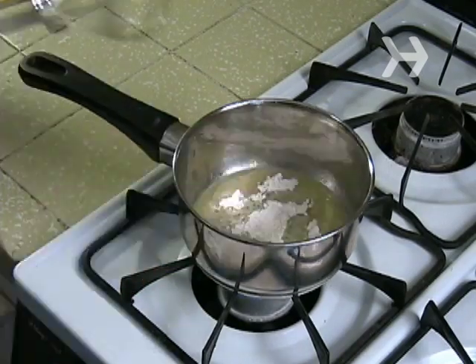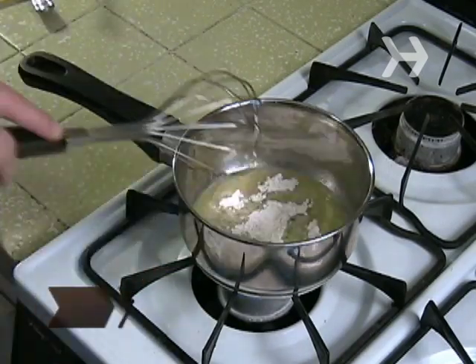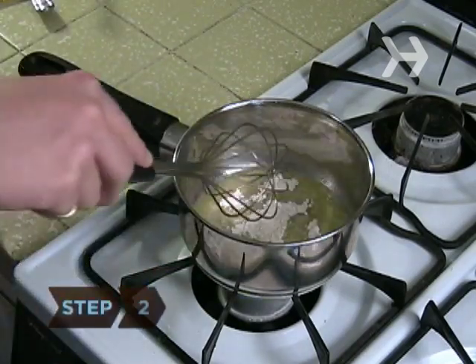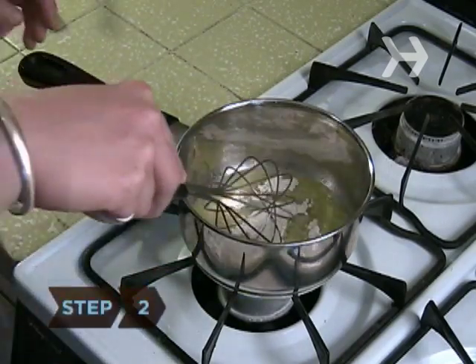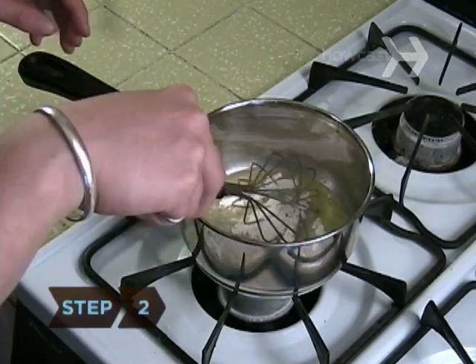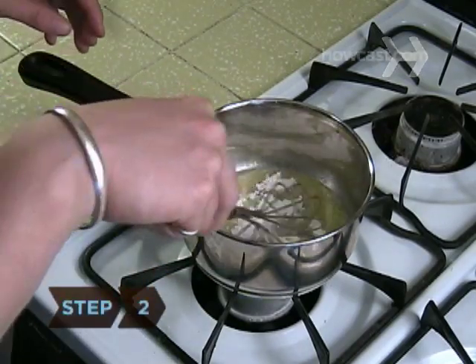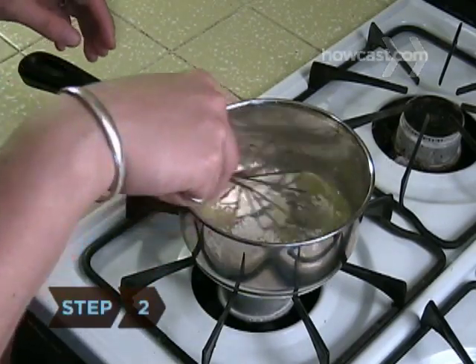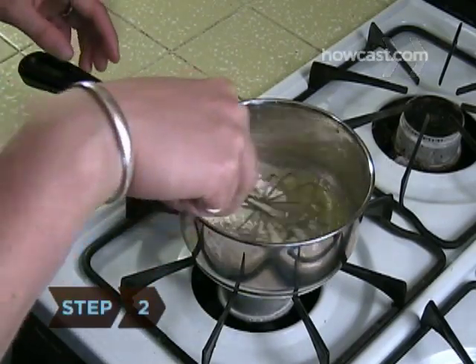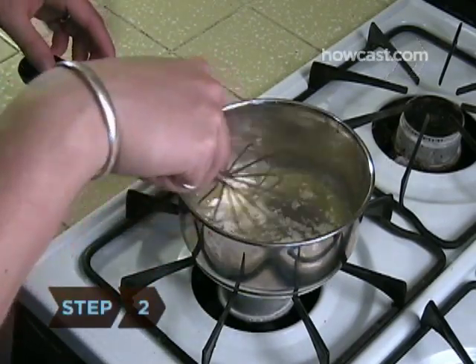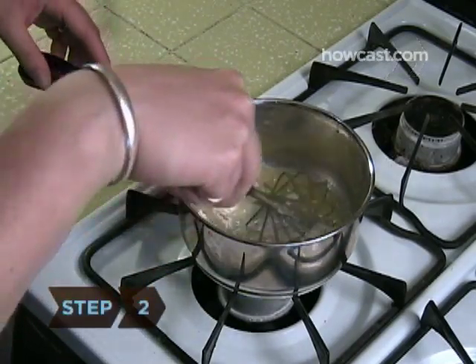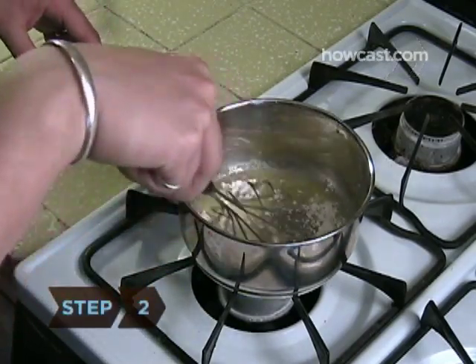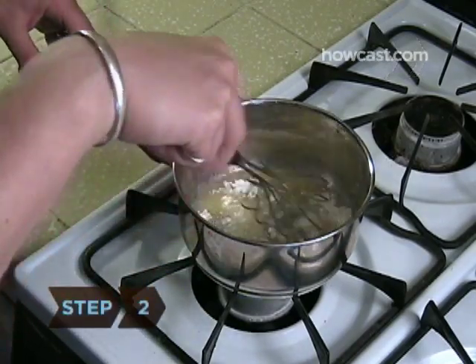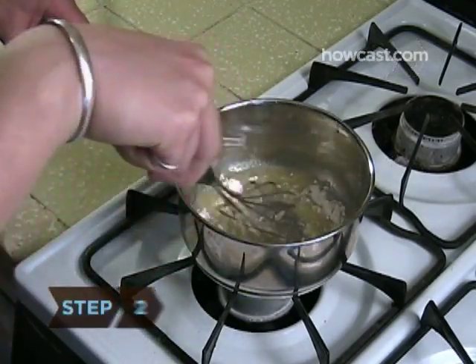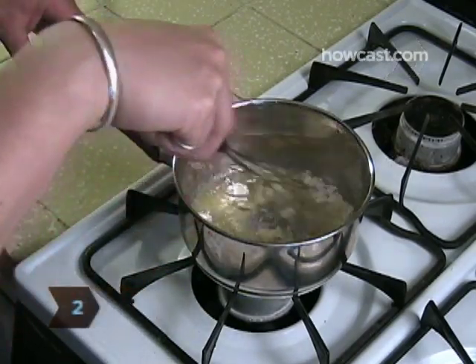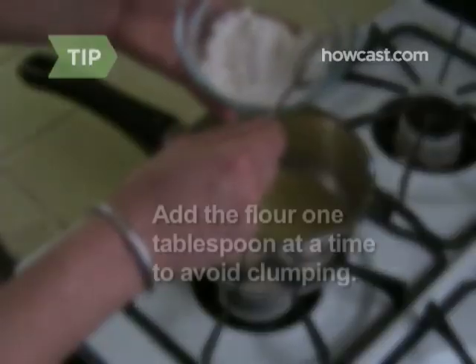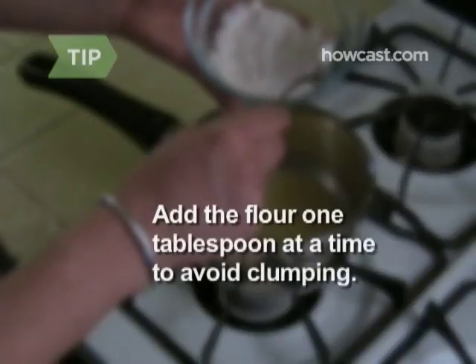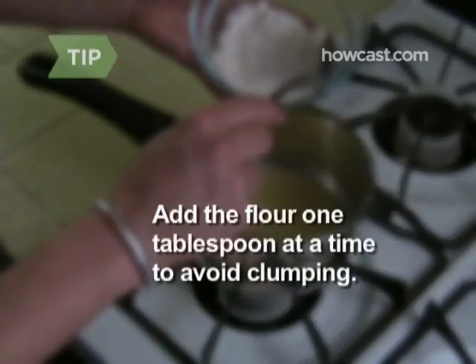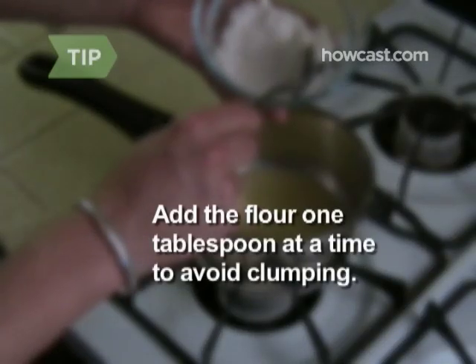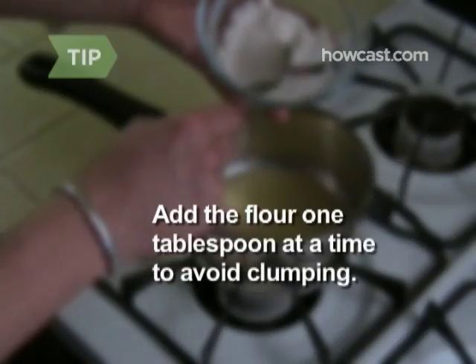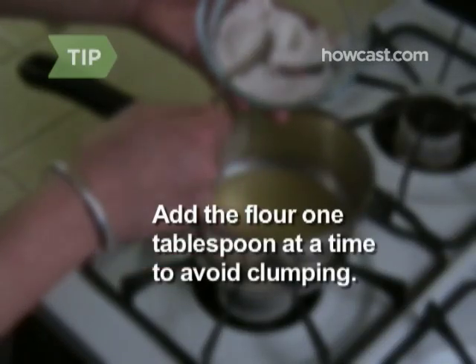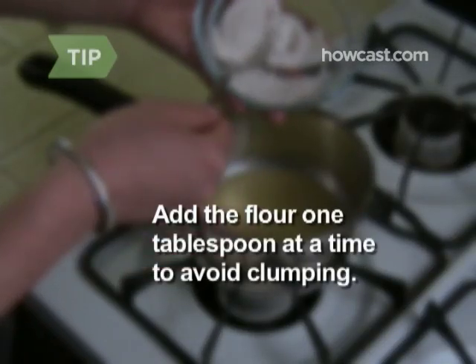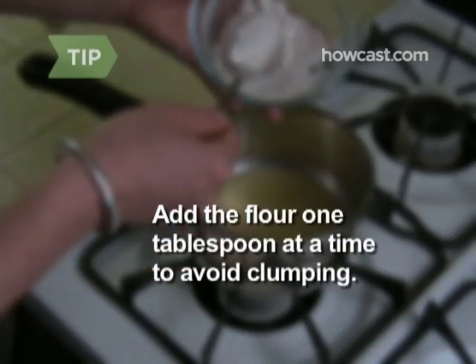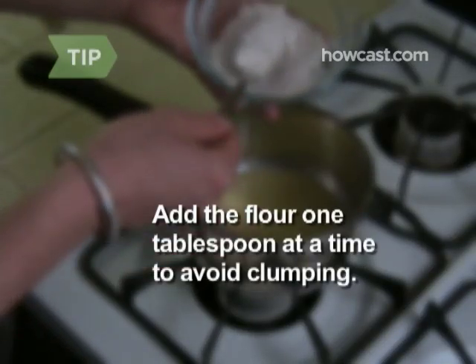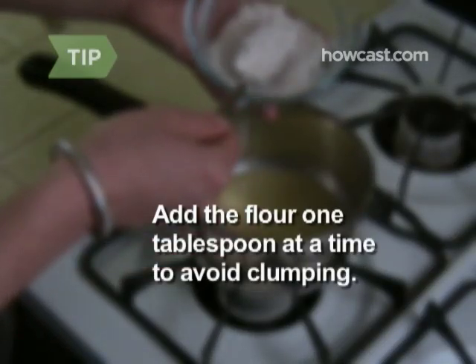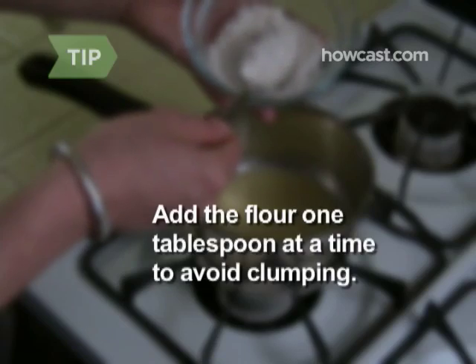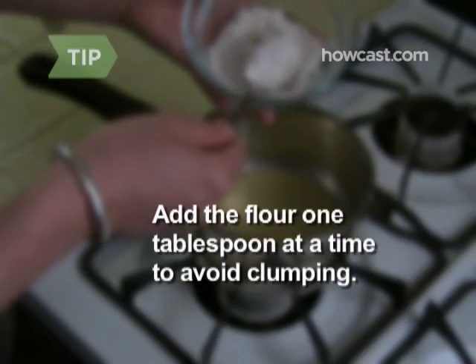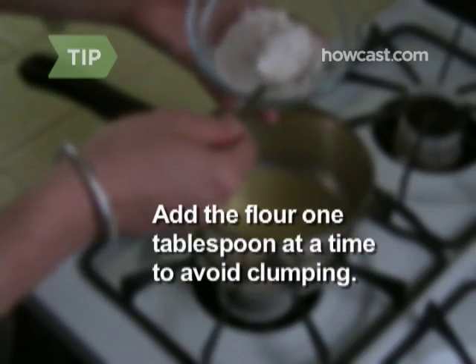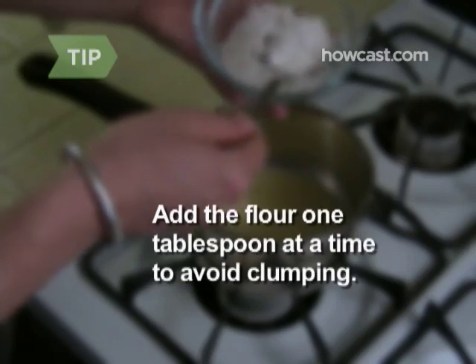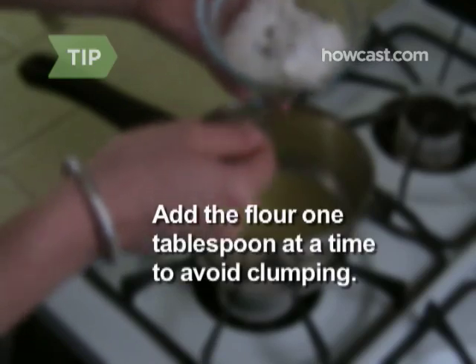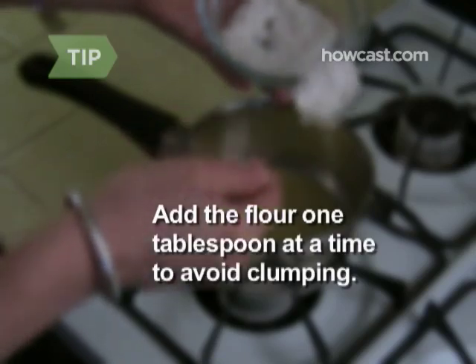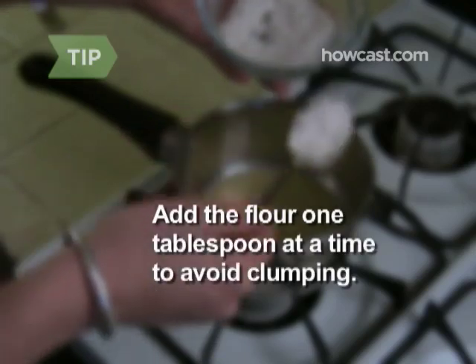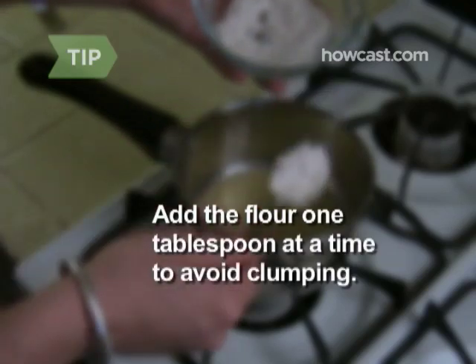Step 2: Whisk in the flour. Add the flour one tablespoon at a time to avoid clumping.